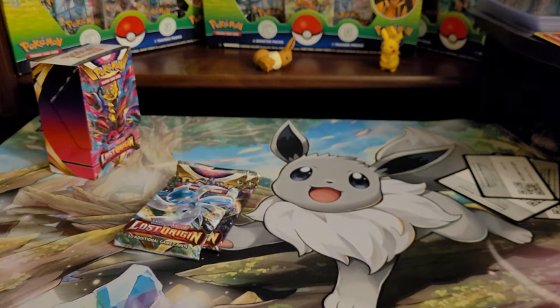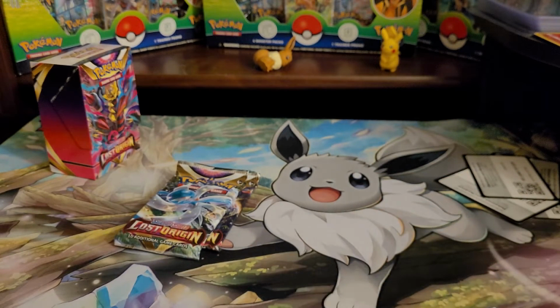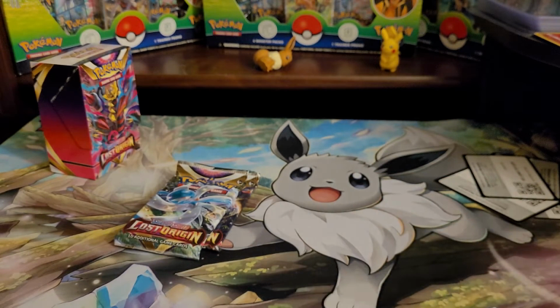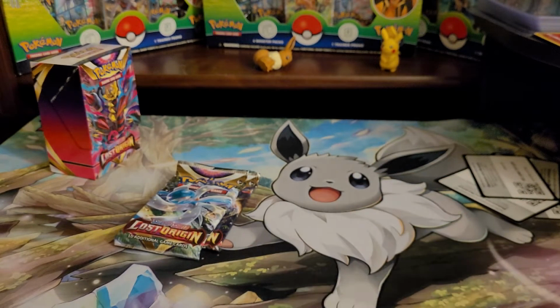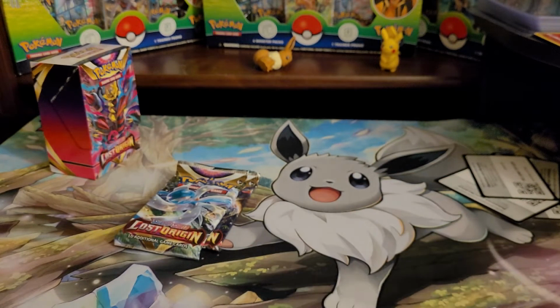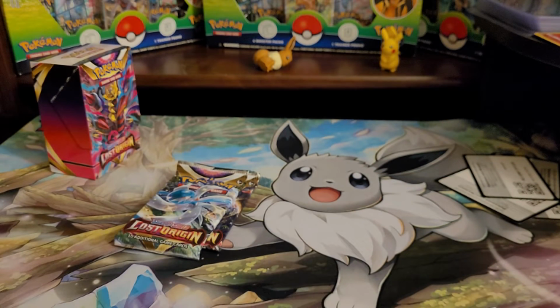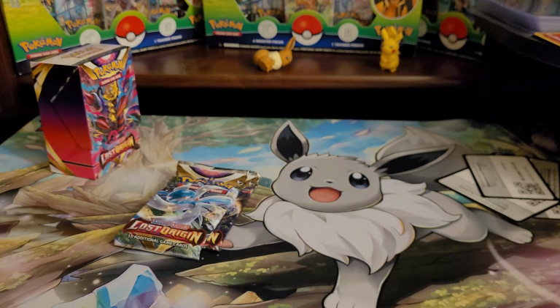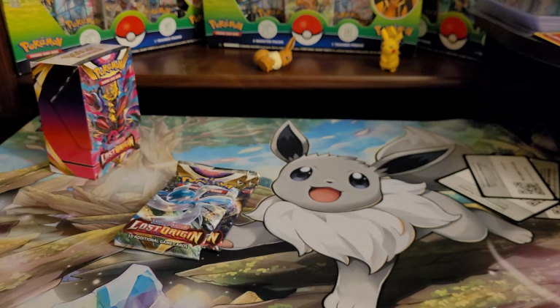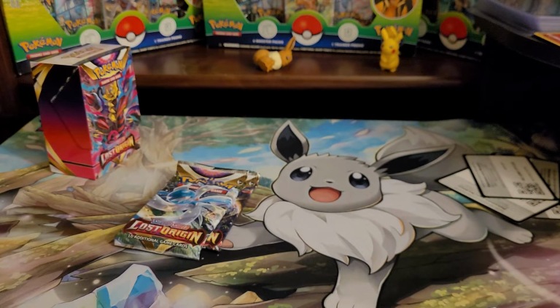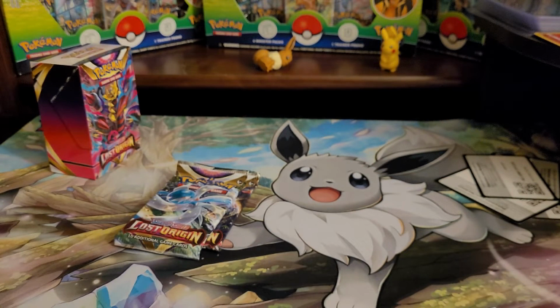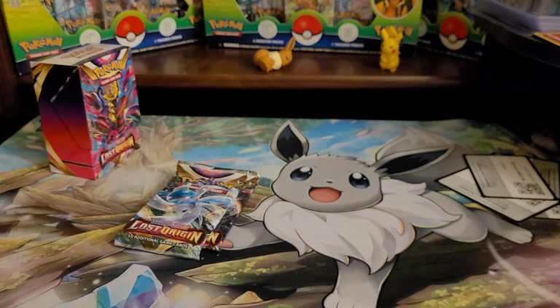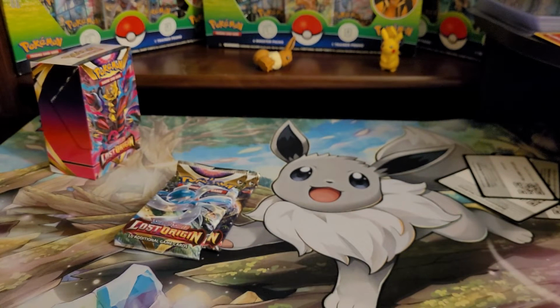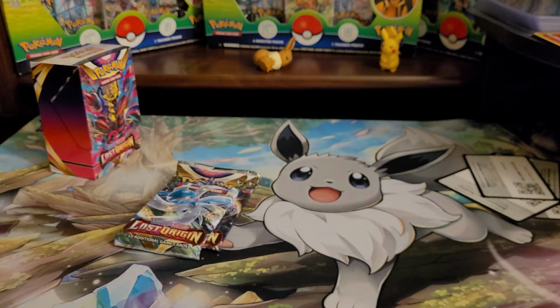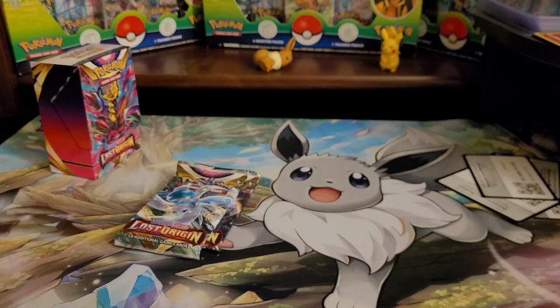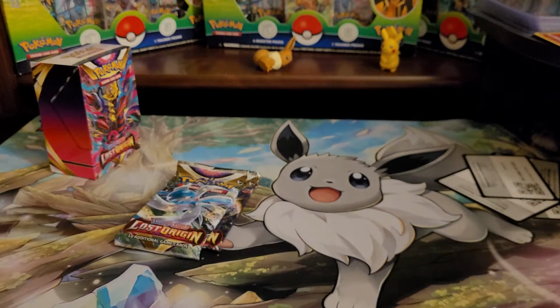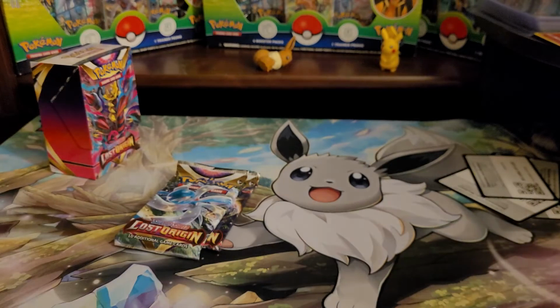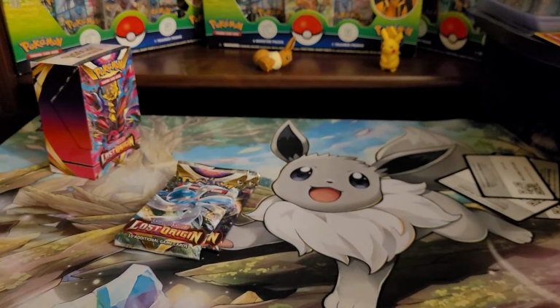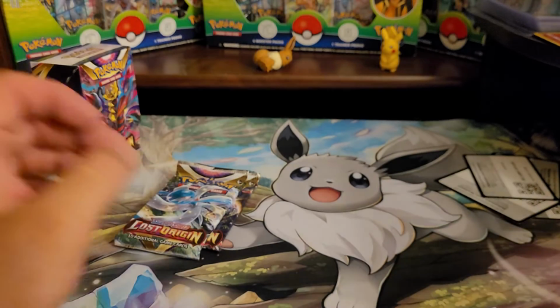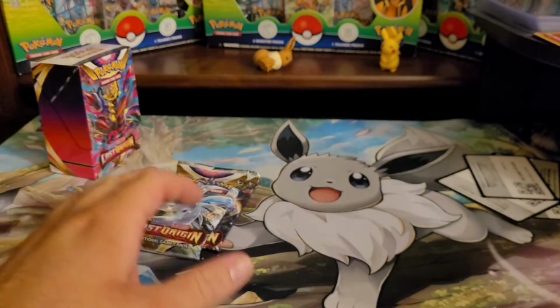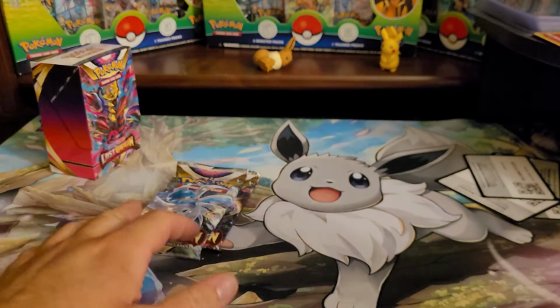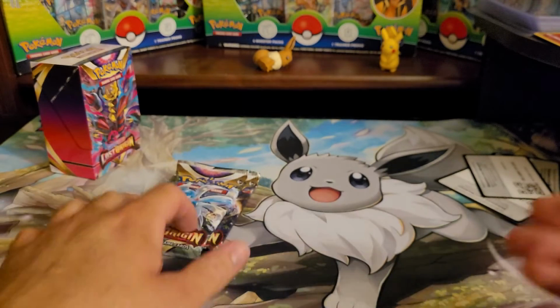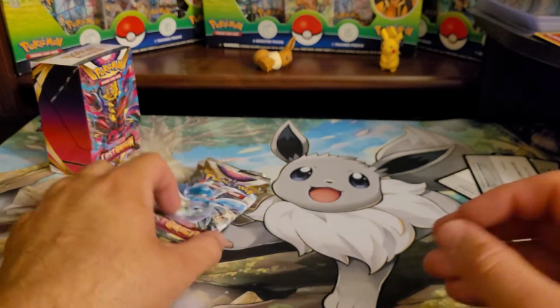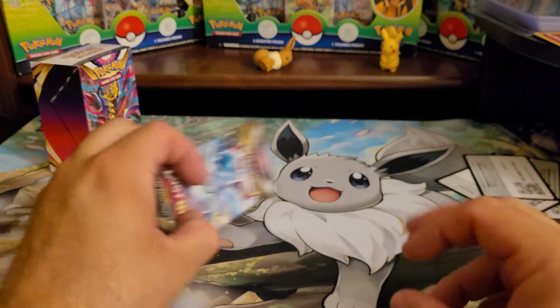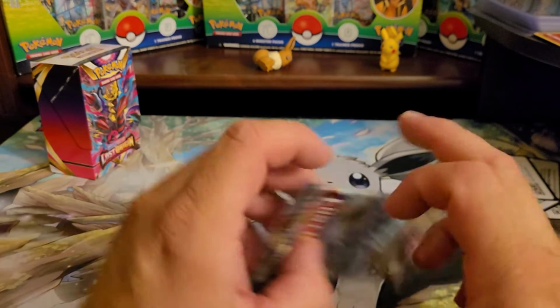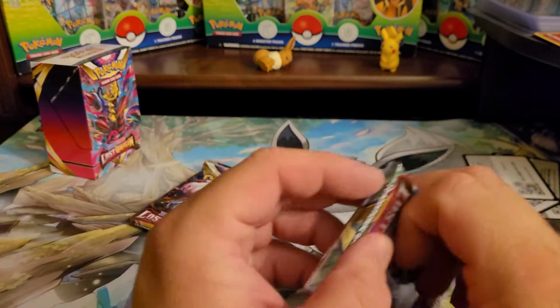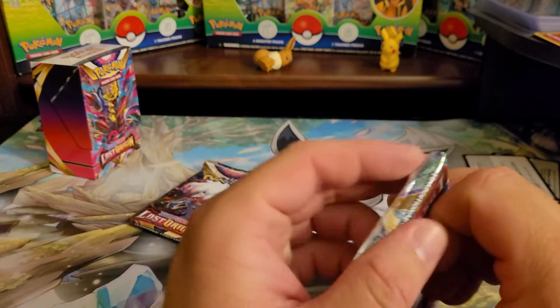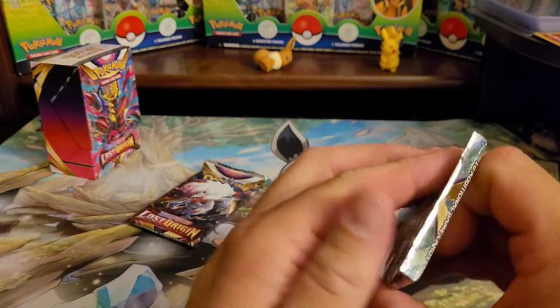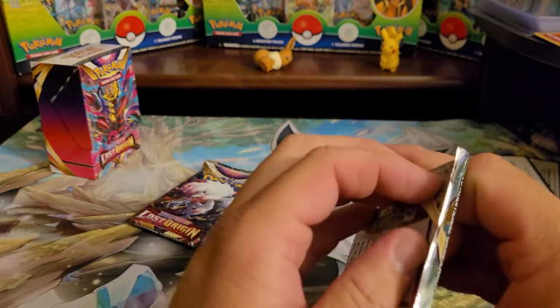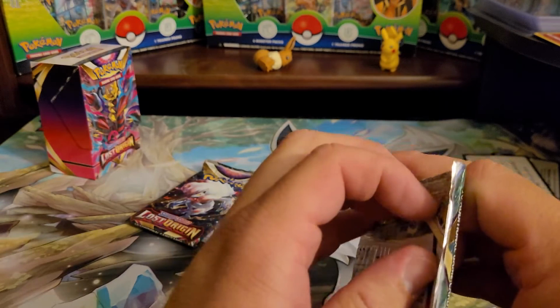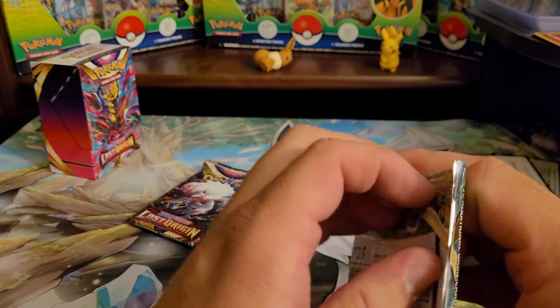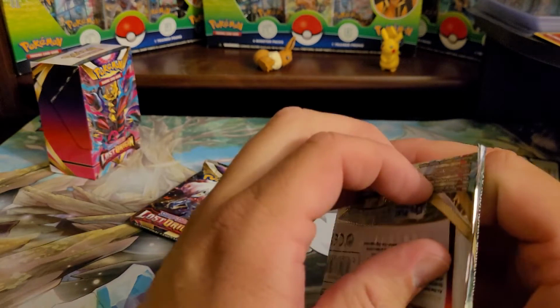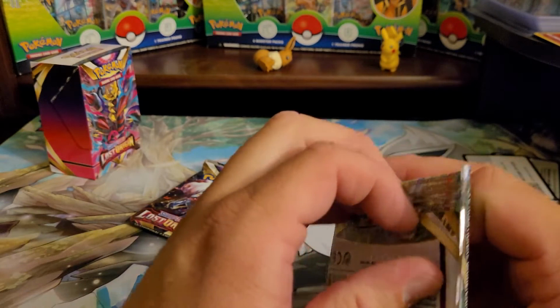I don't sleeve up hollows too much. I like hollows more than most because of the nostalgia for me.